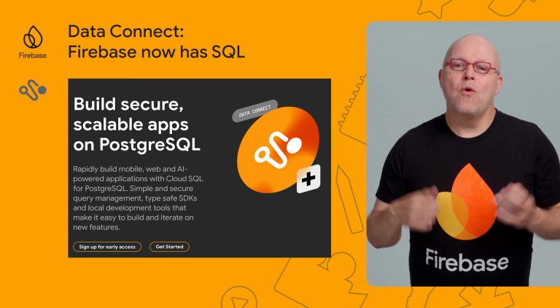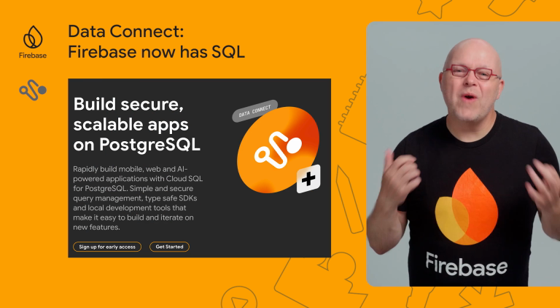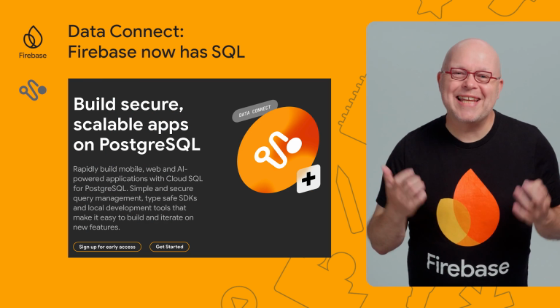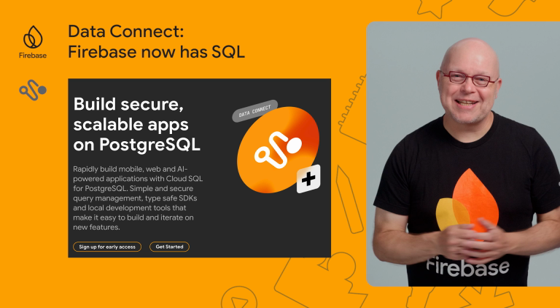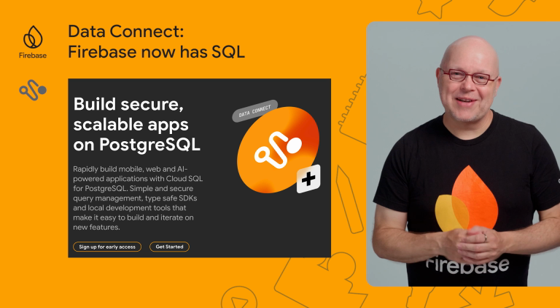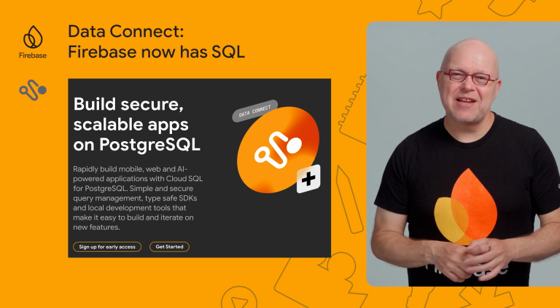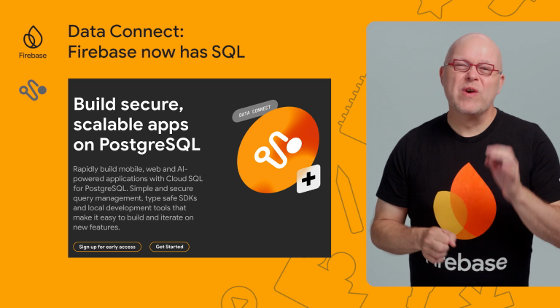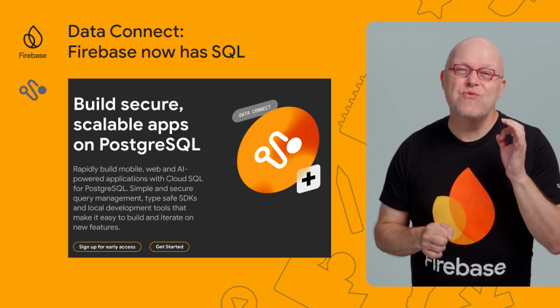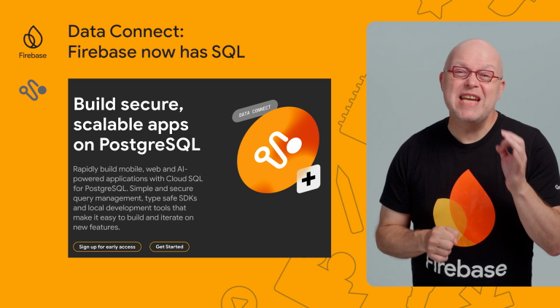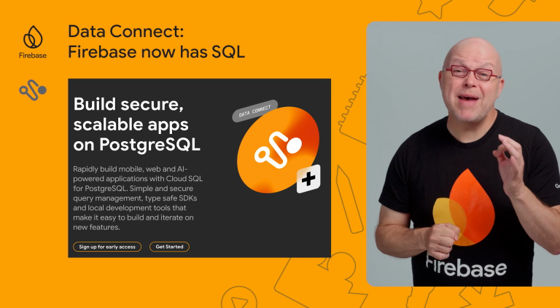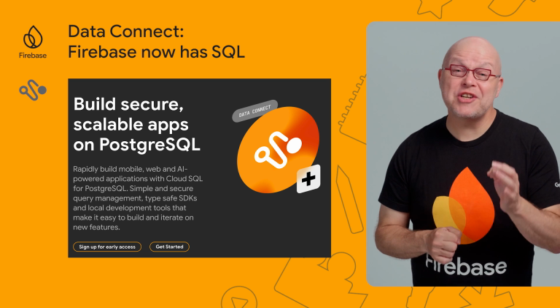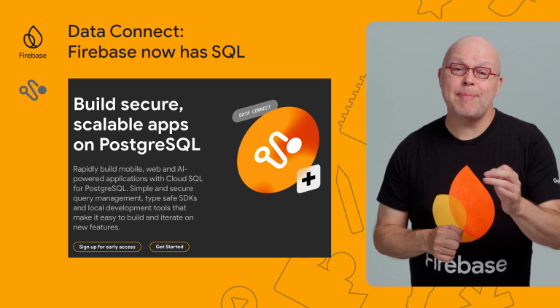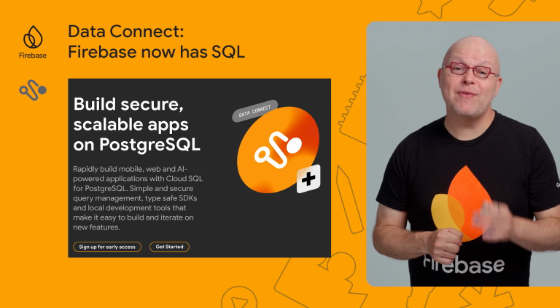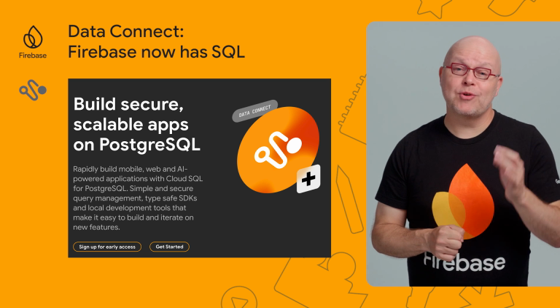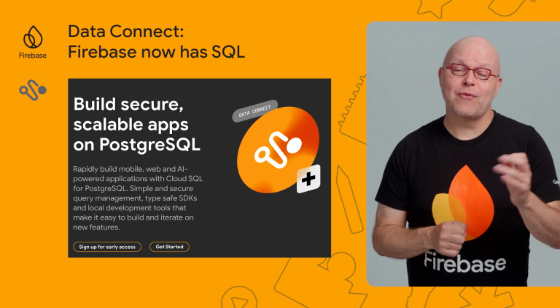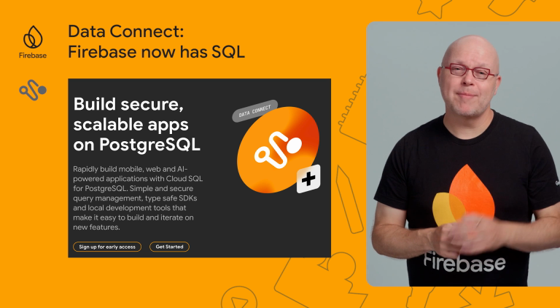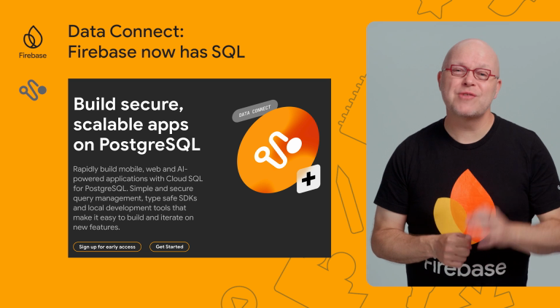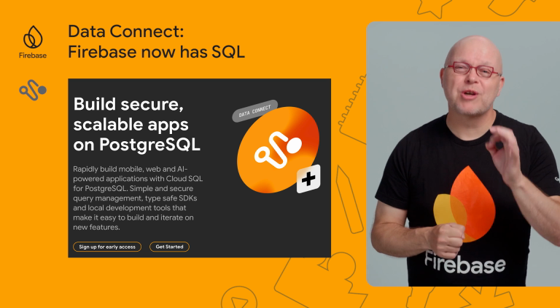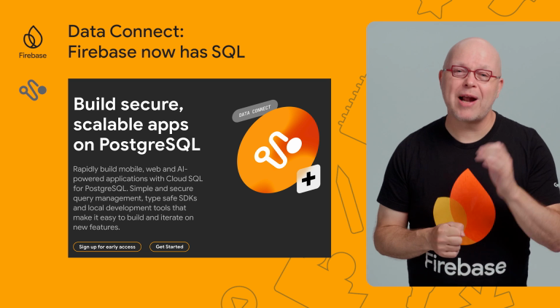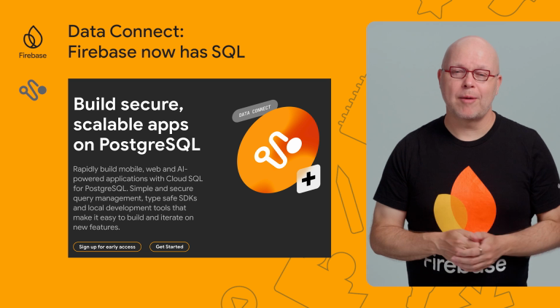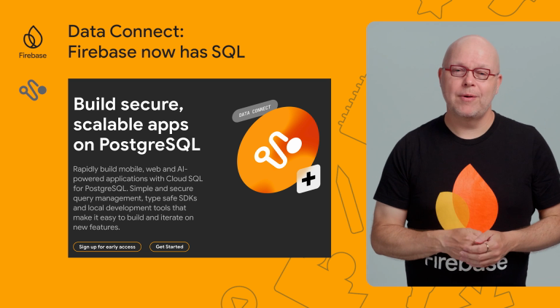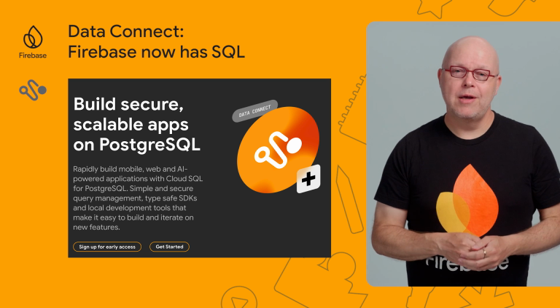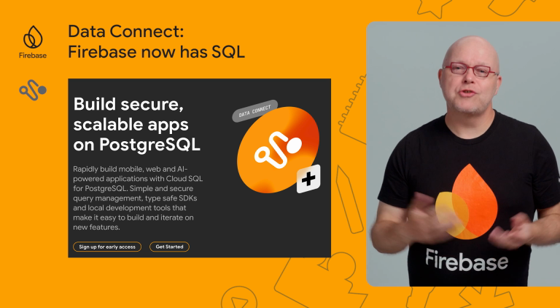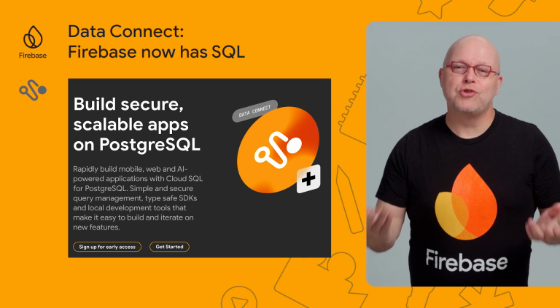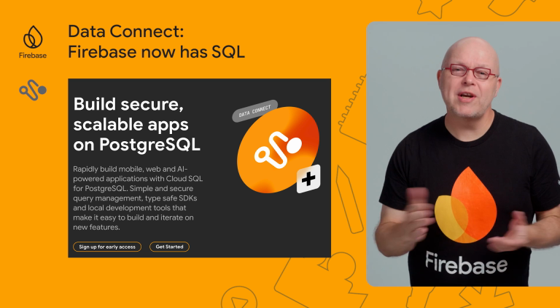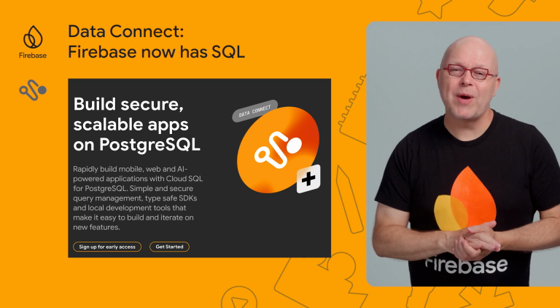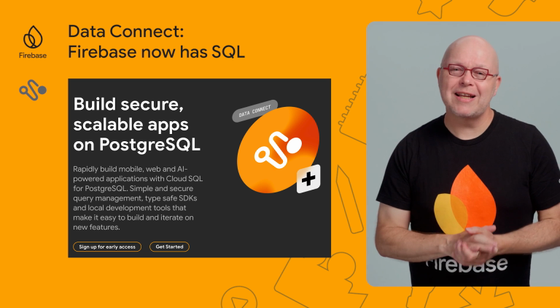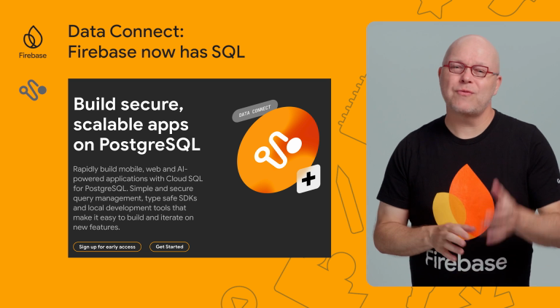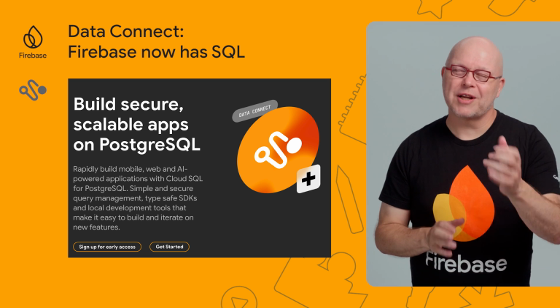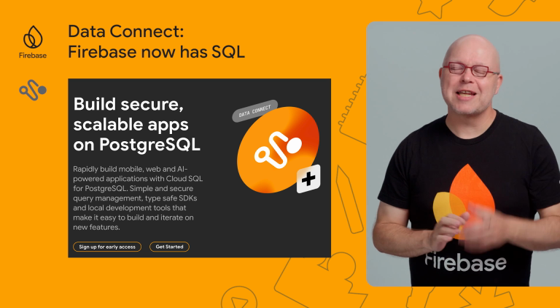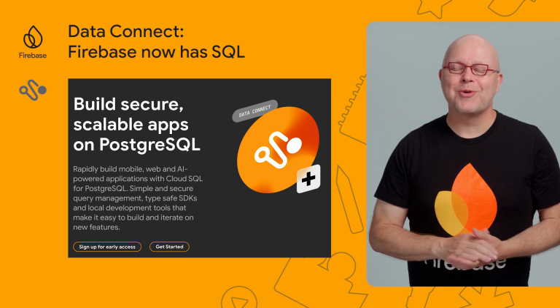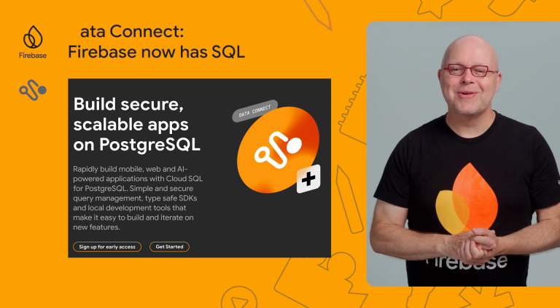With Data Connect, we reimagined app development on Firebase from the ground up. So join the waitlist for the gated preview.